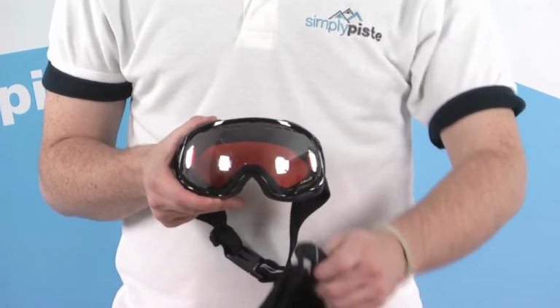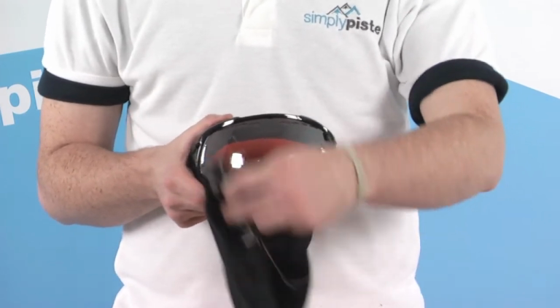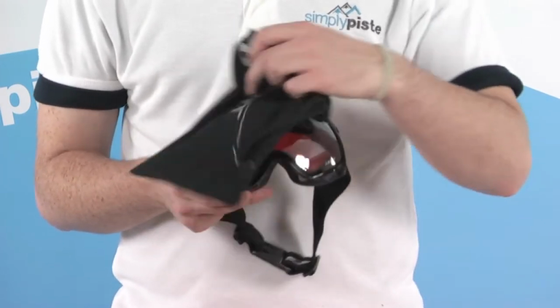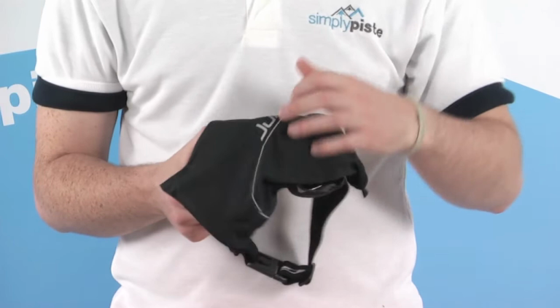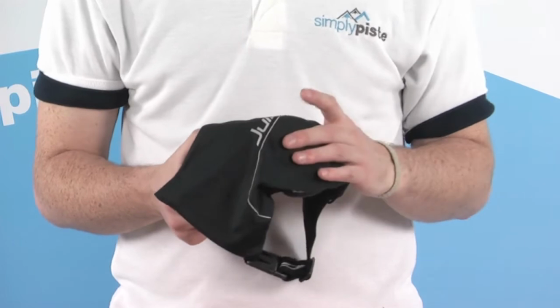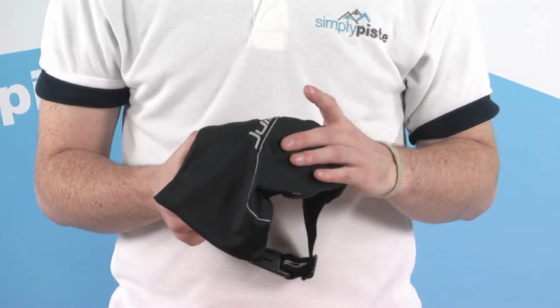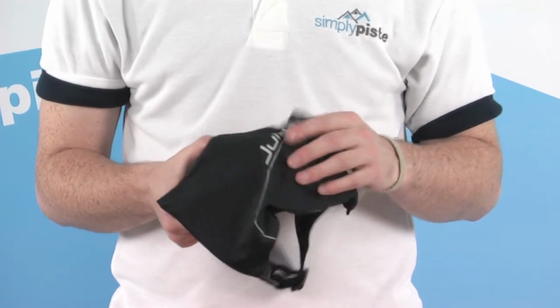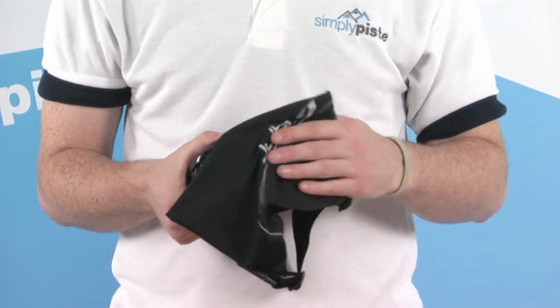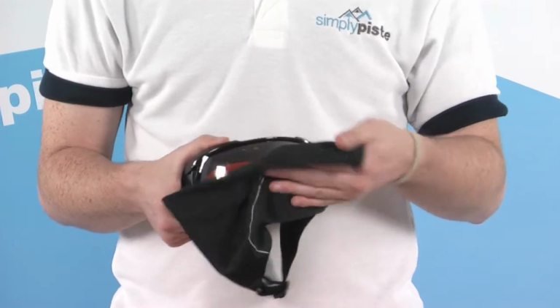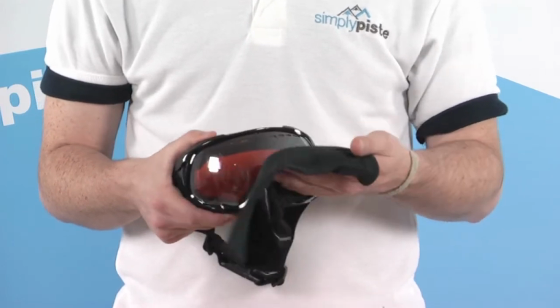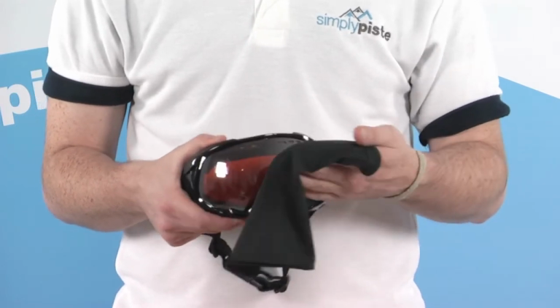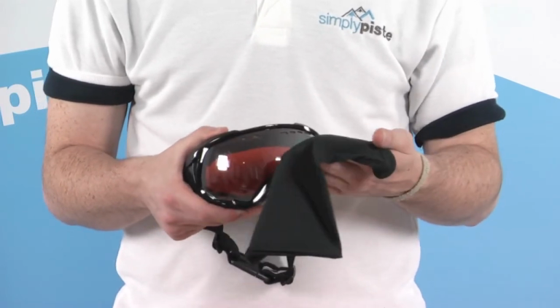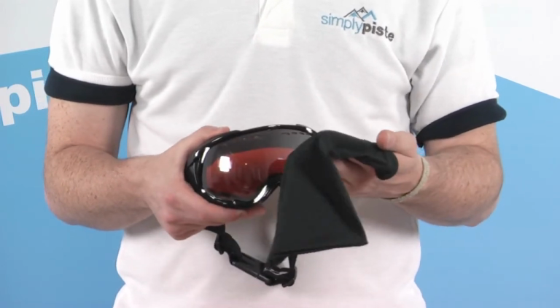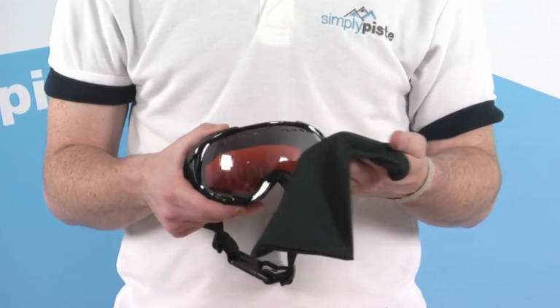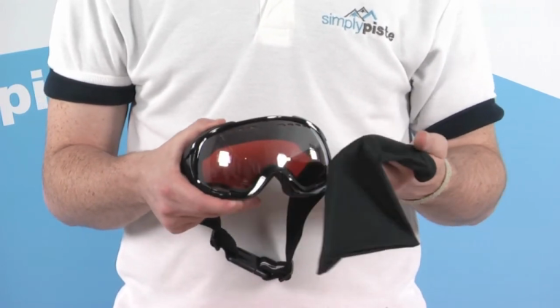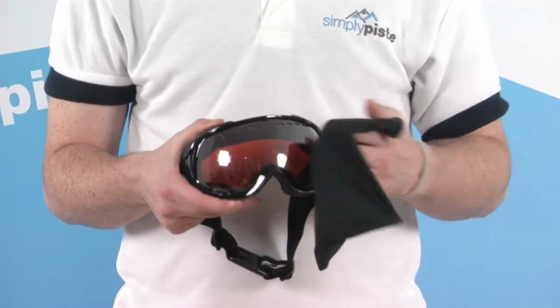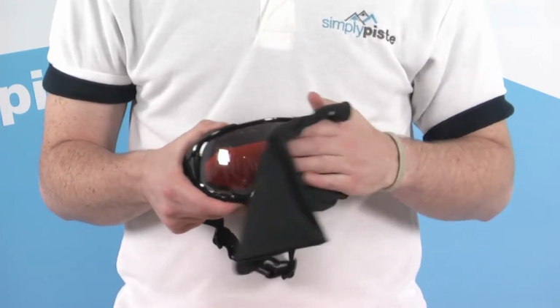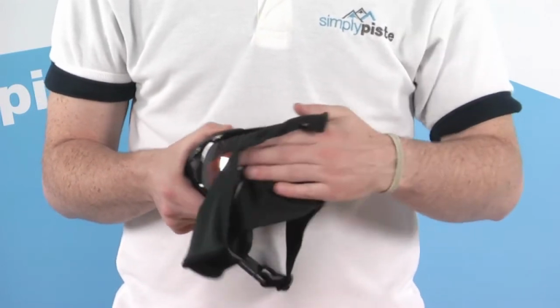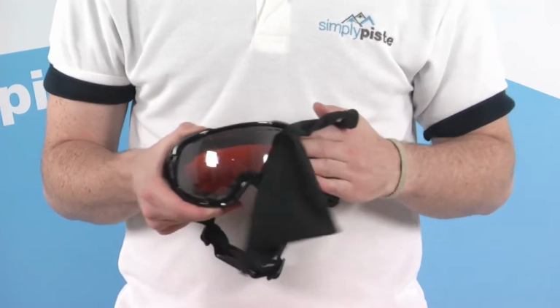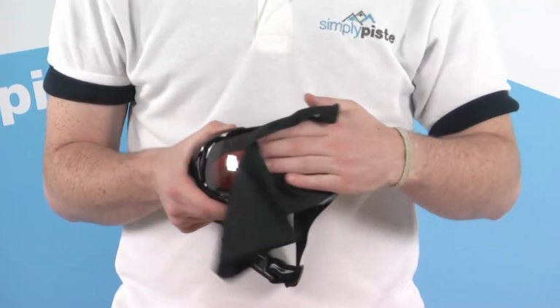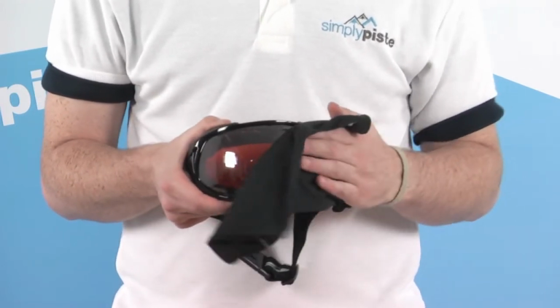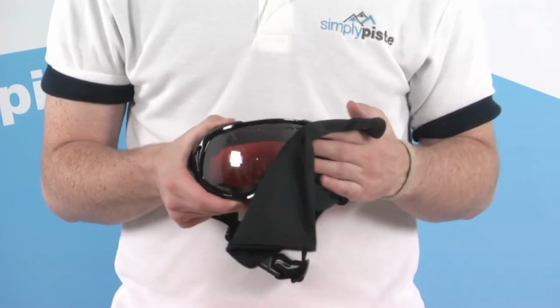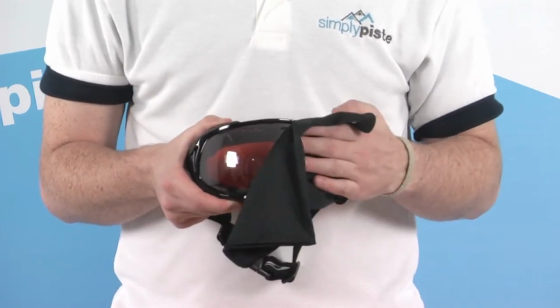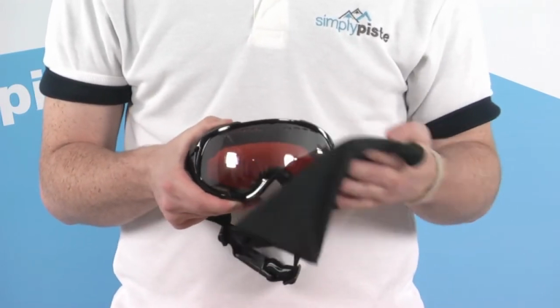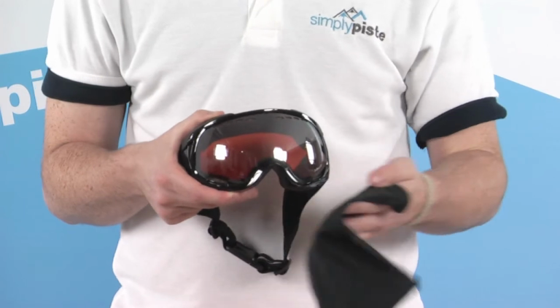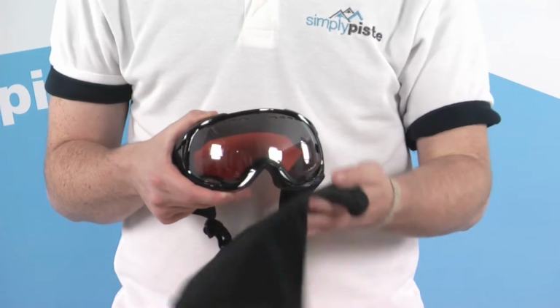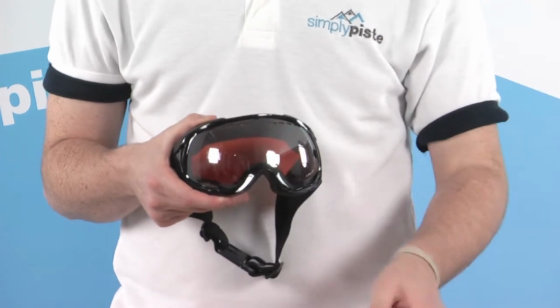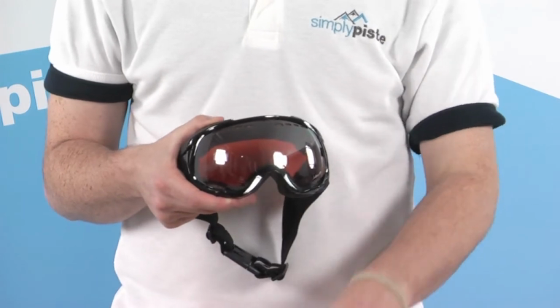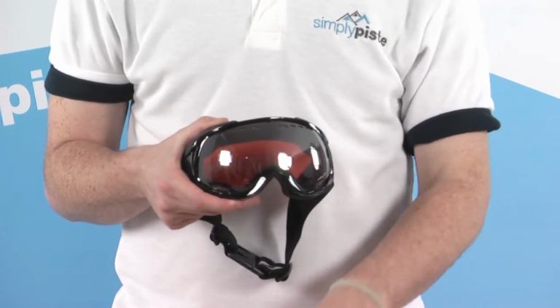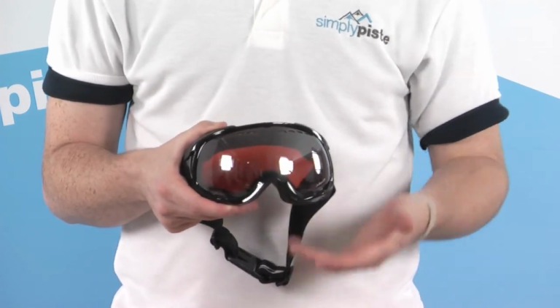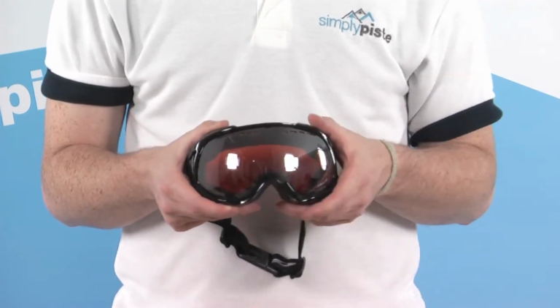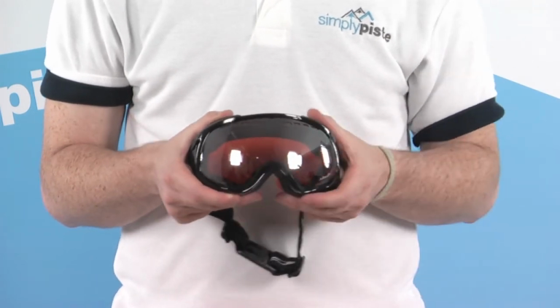The goggle also comes provided with its own bag to keep it protected when not wearing it. It also makes a great goggle wipe as well, to prevent it from getting scratched.